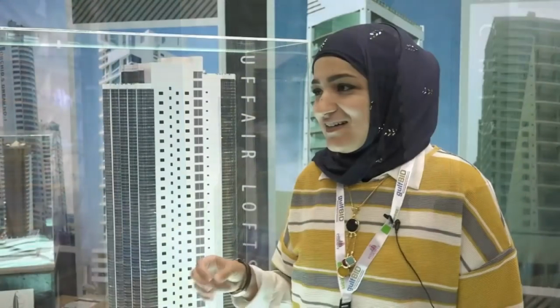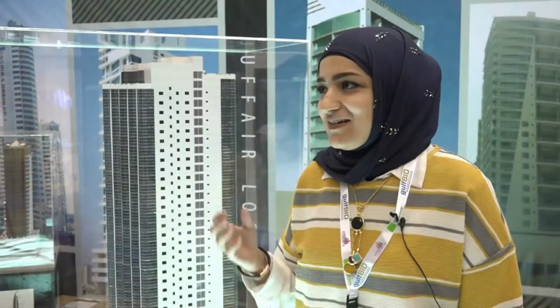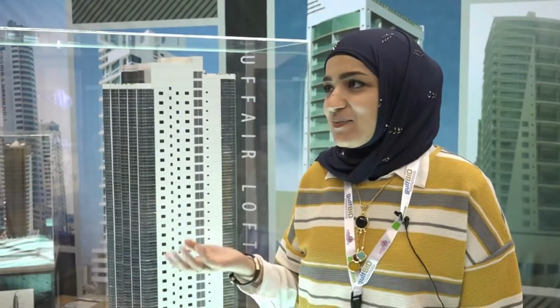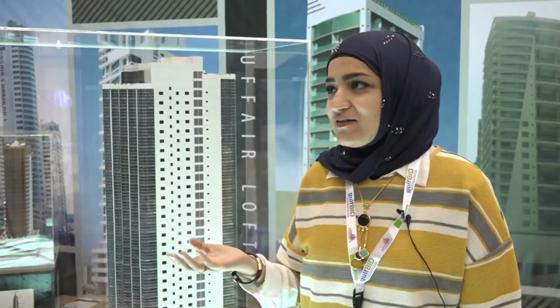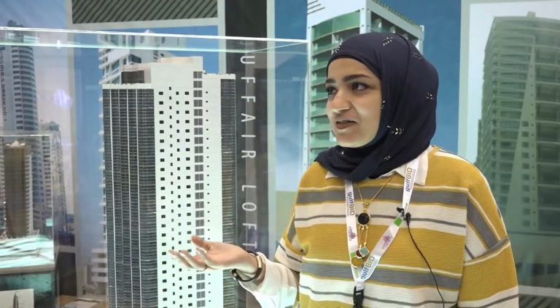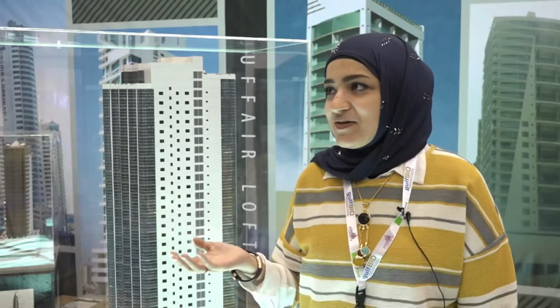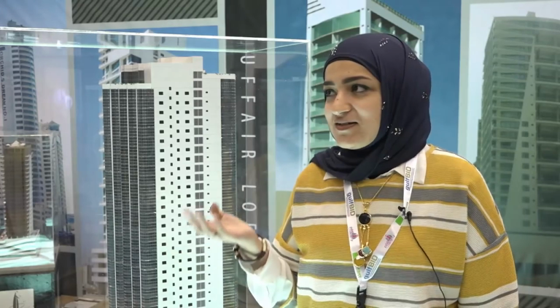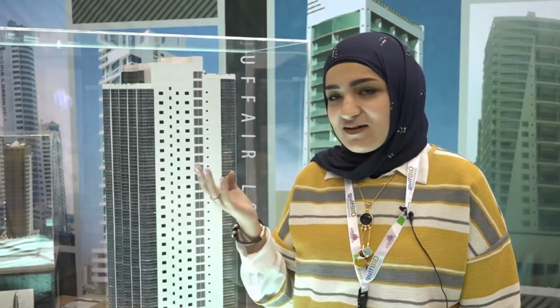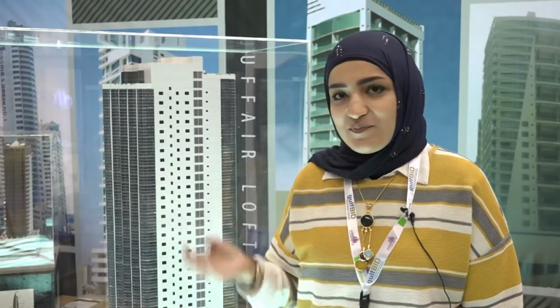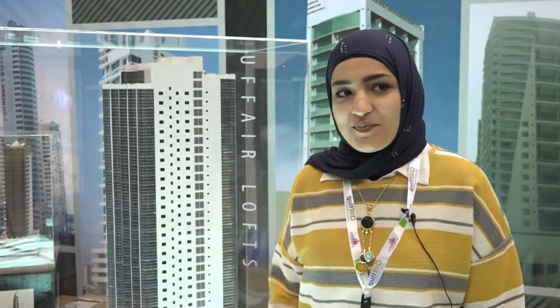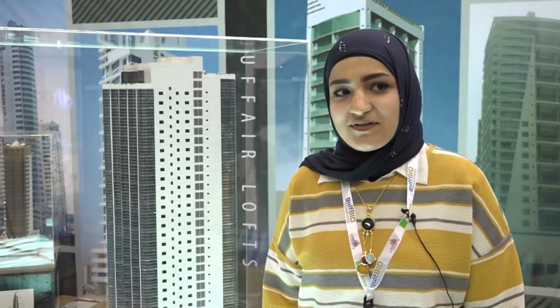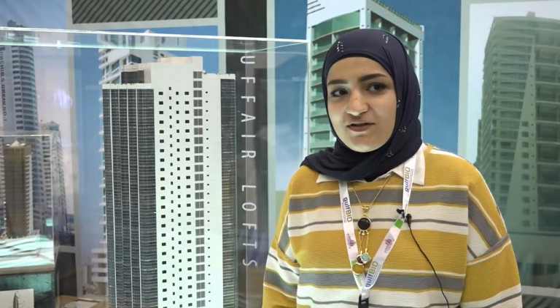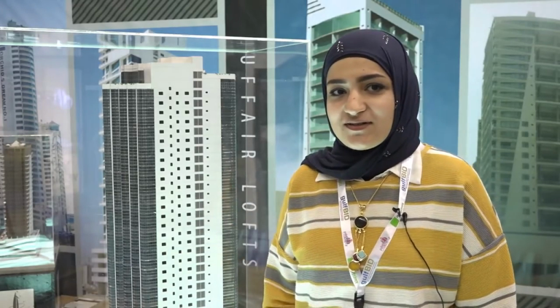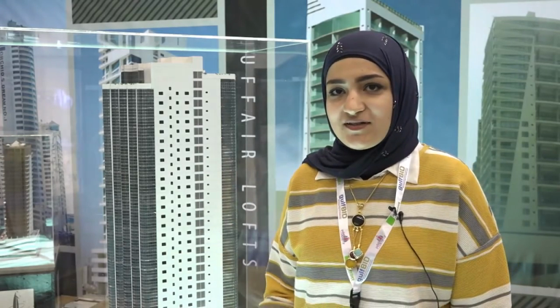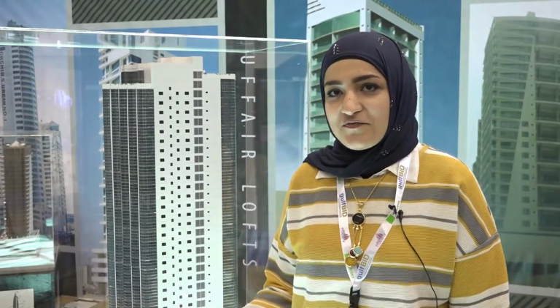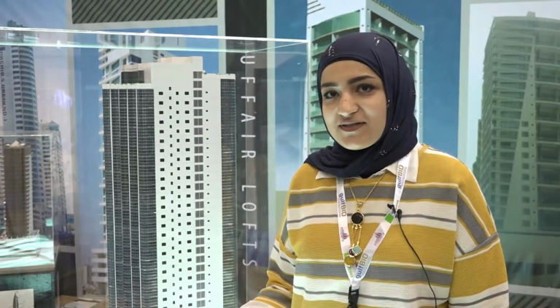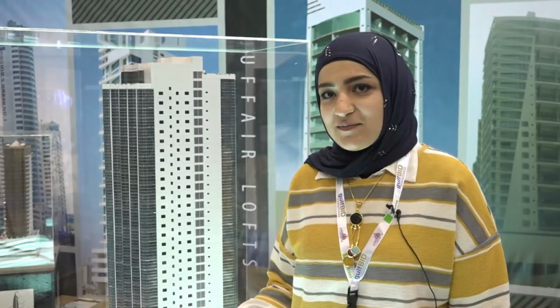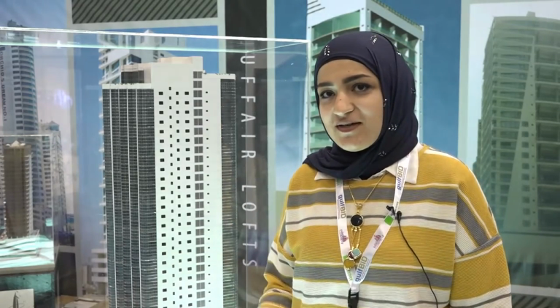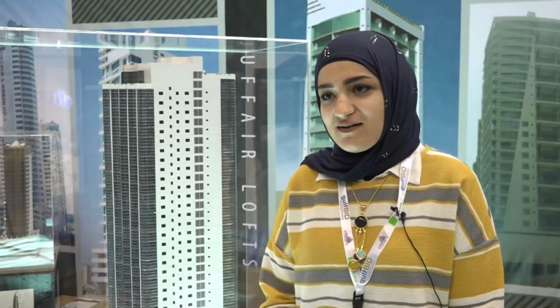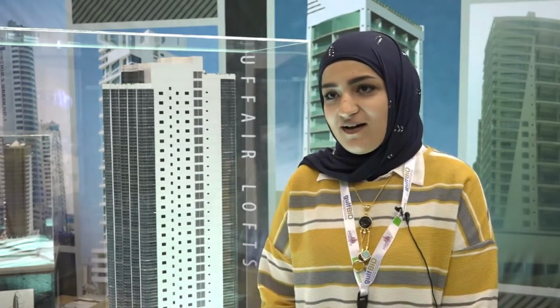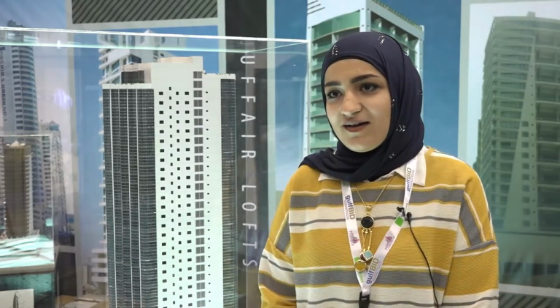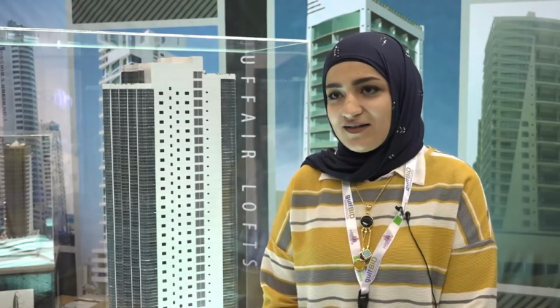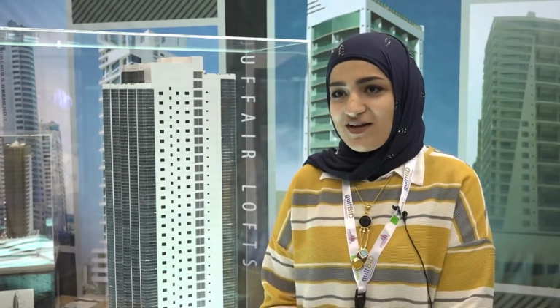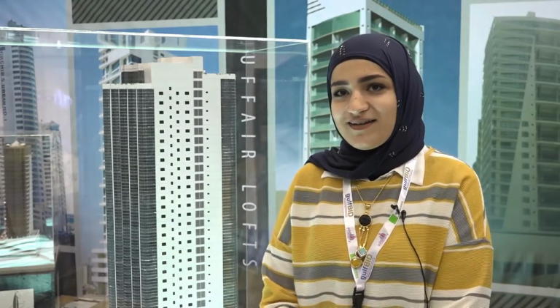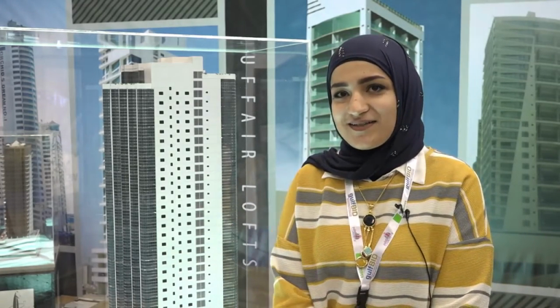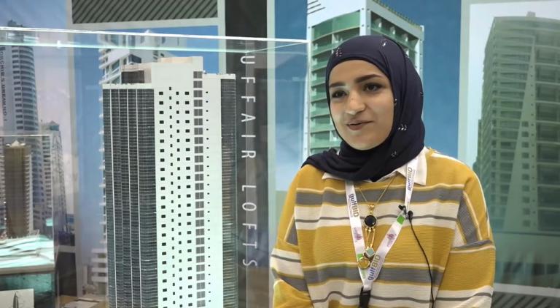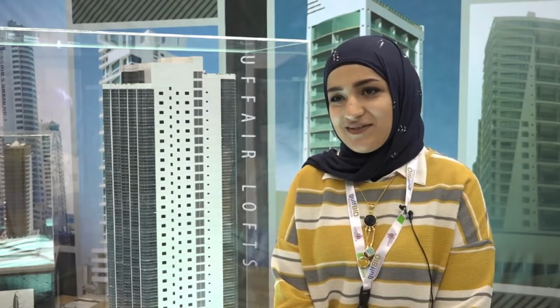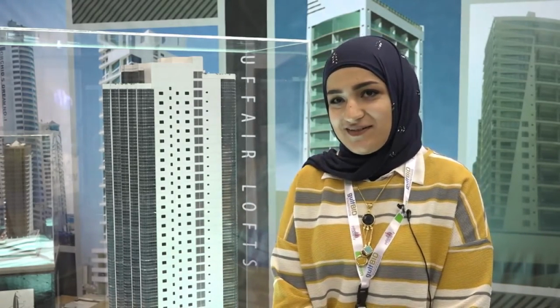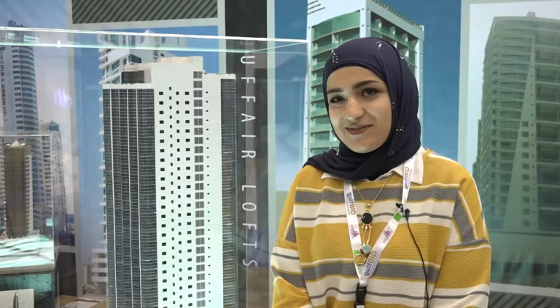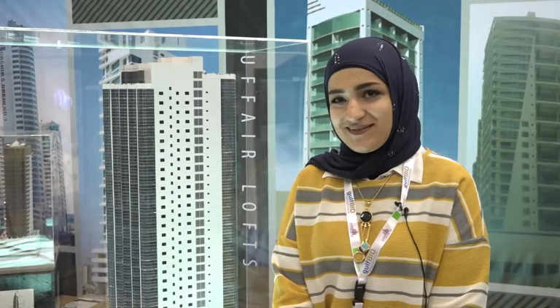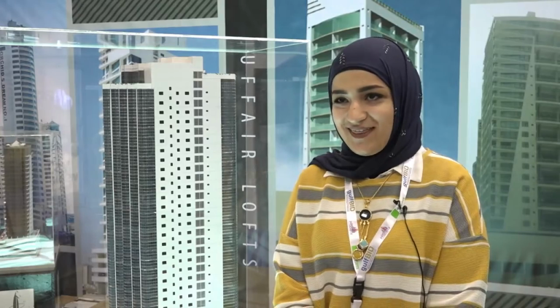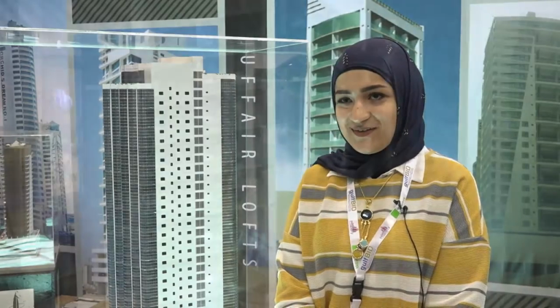It's been a good experience at the Gulf Property Show. It's not our first time here, and inshallah, next time we'll be here as well. Thank you.